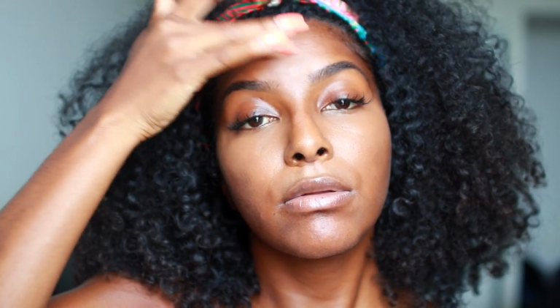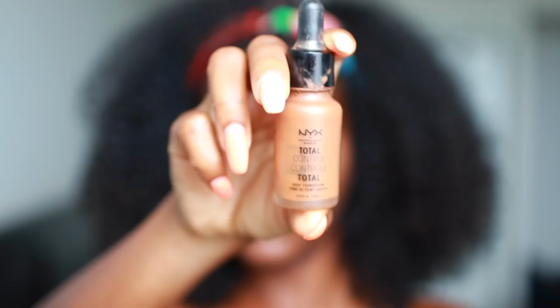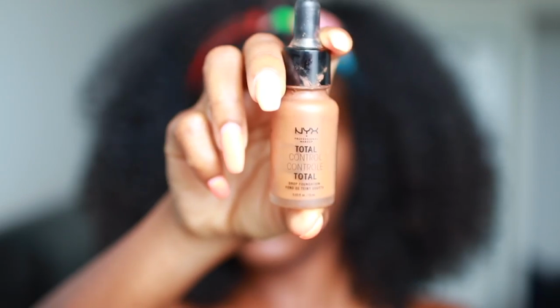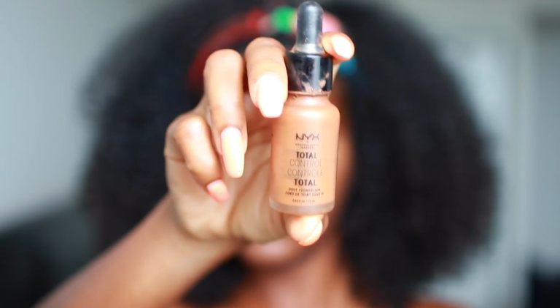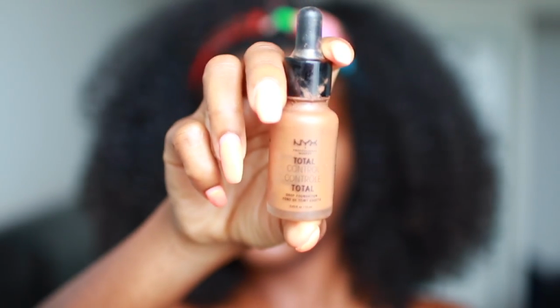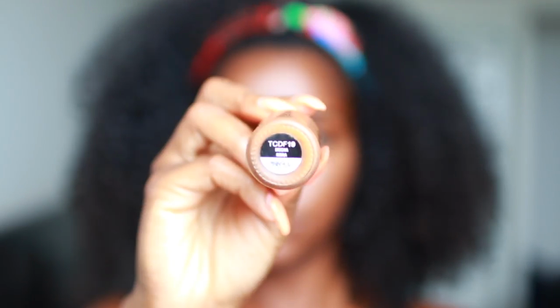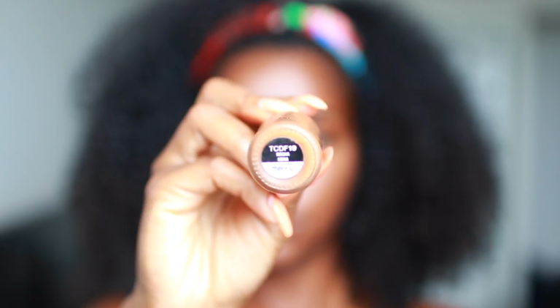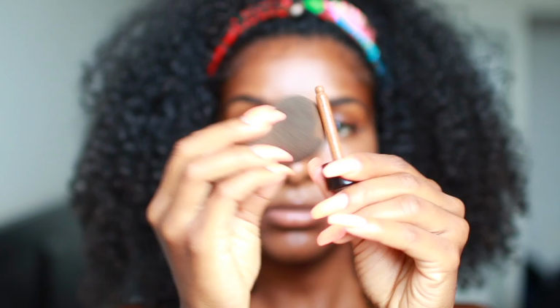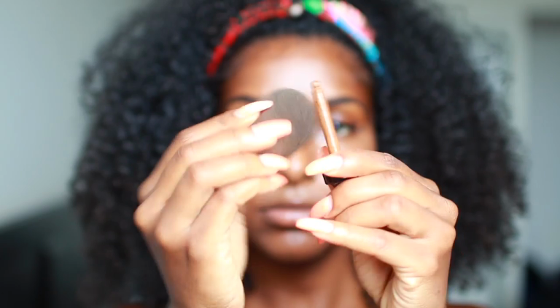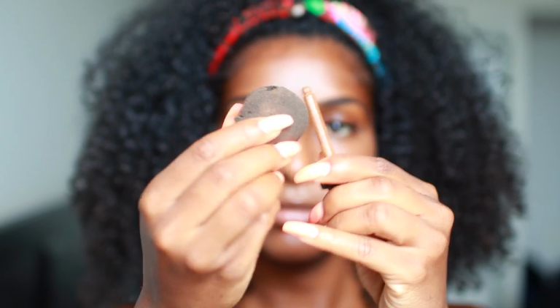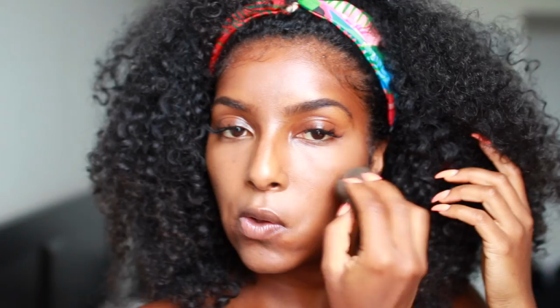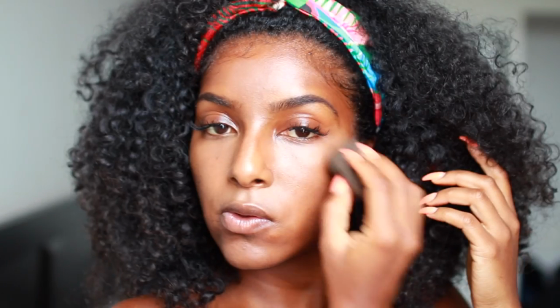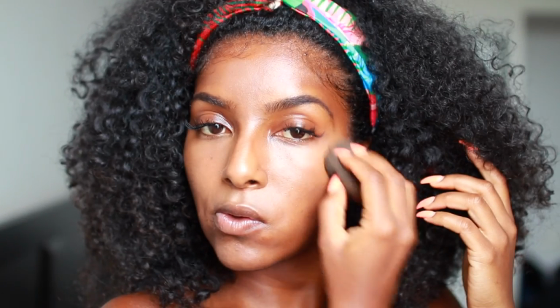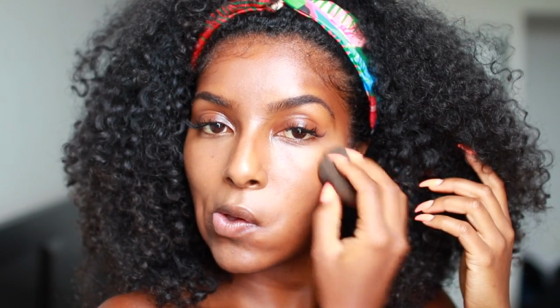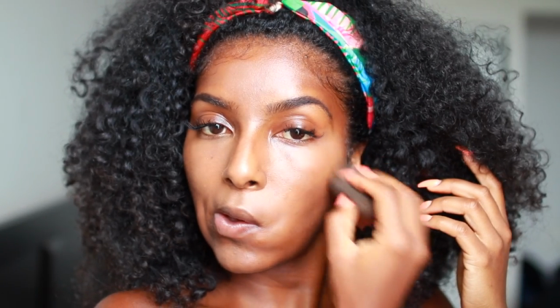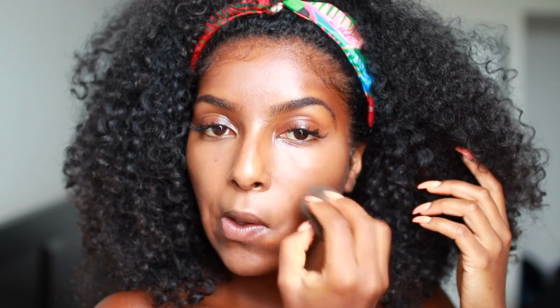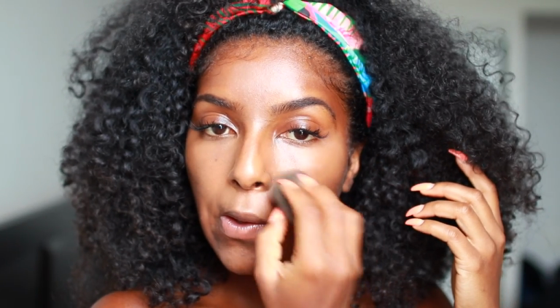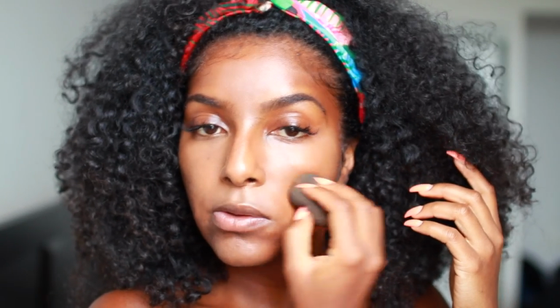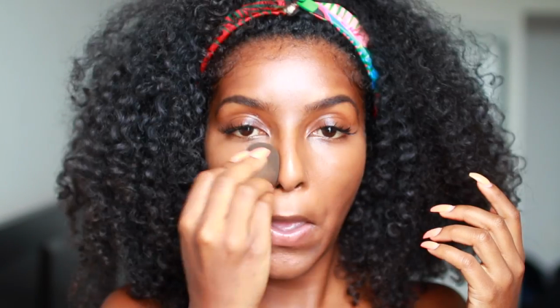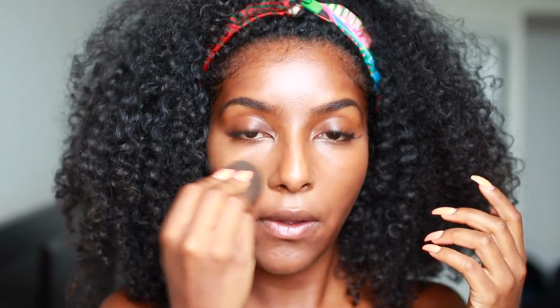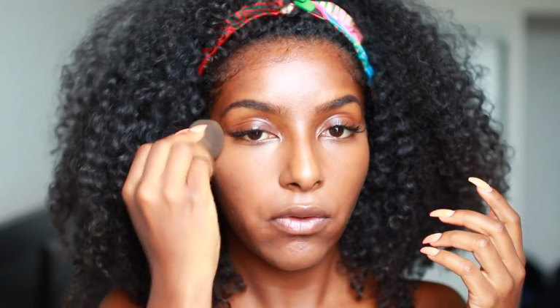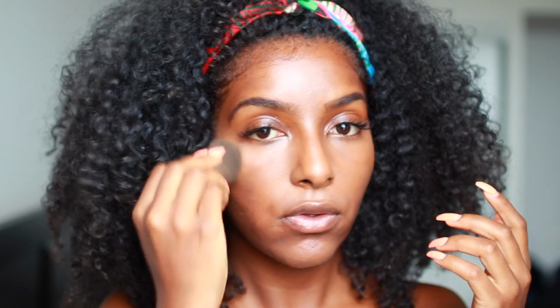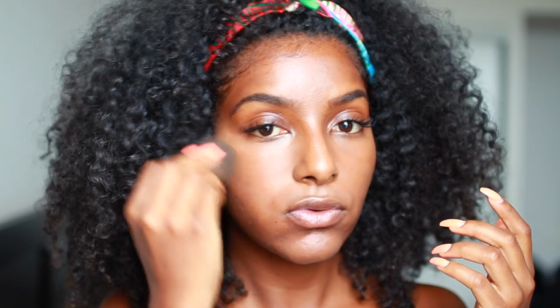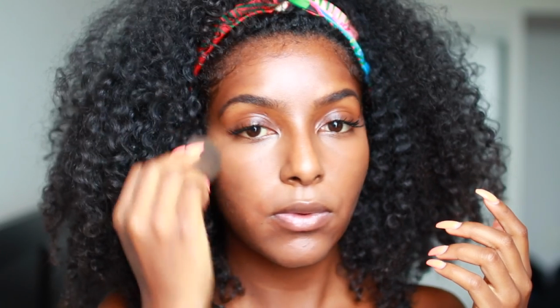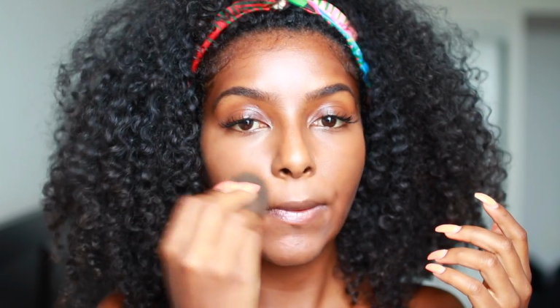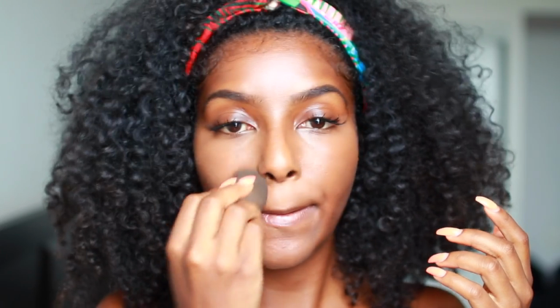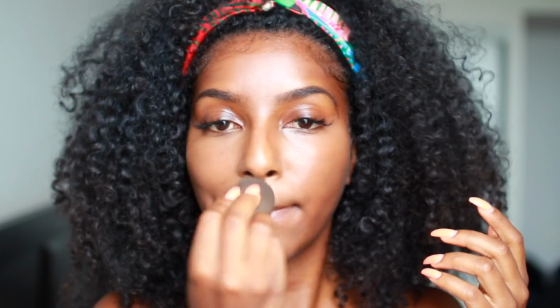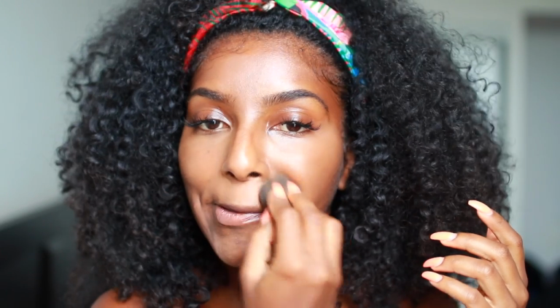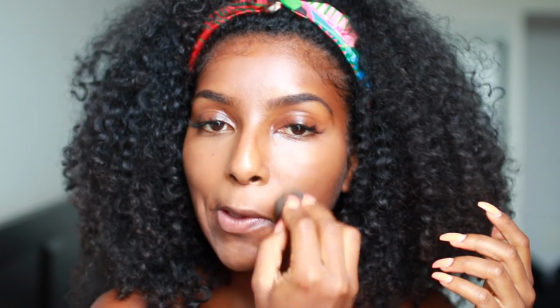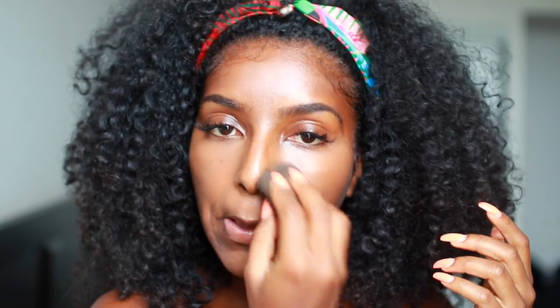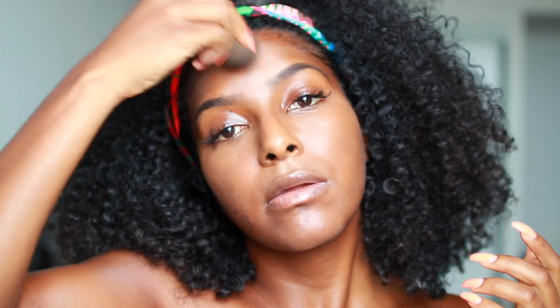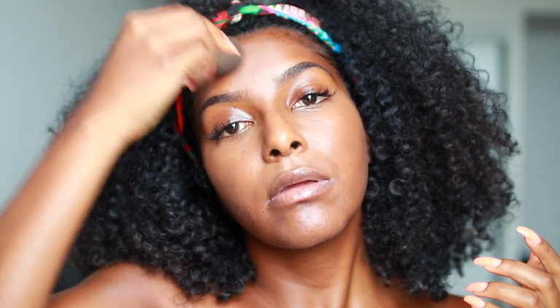So then I'm going to go in with the NYX Total Control Foundation in the color Mocha. I'm just using the foundation to really blend out the perimeter of the highlight.